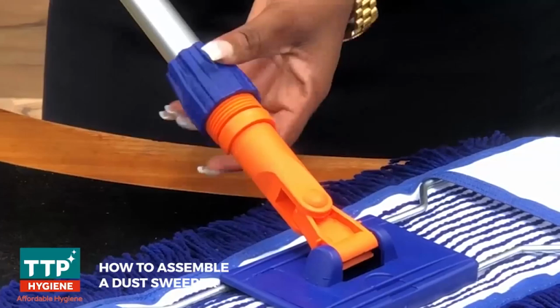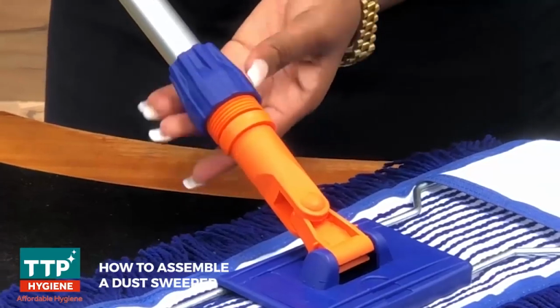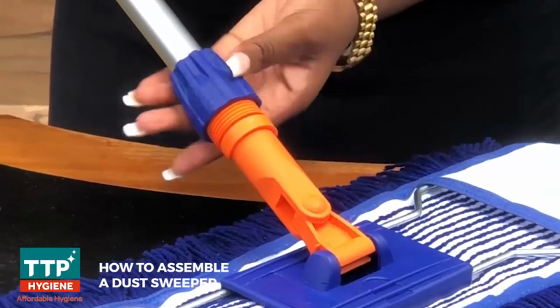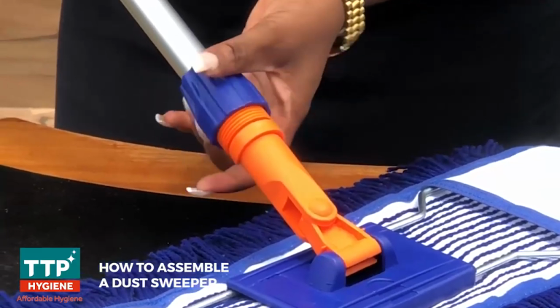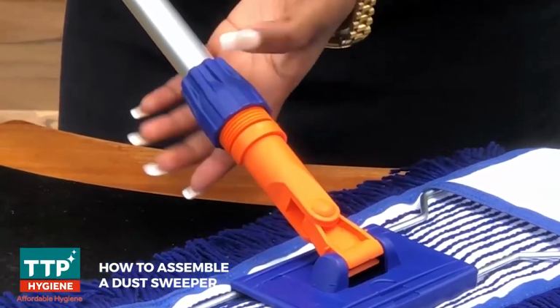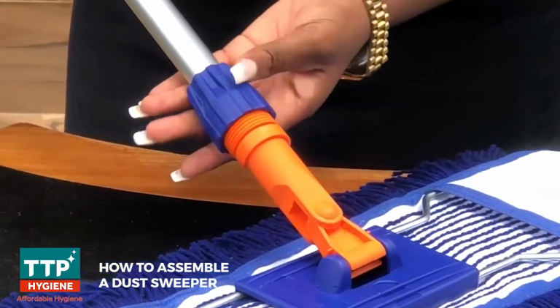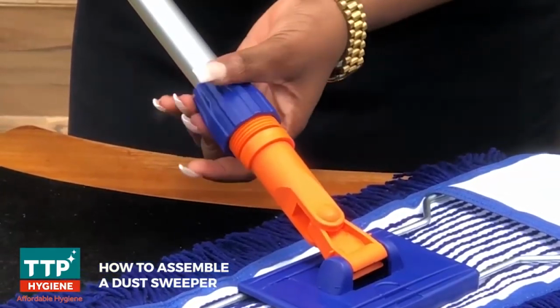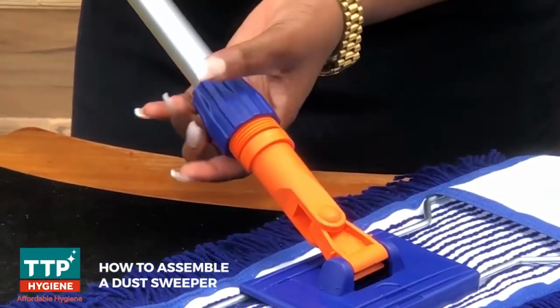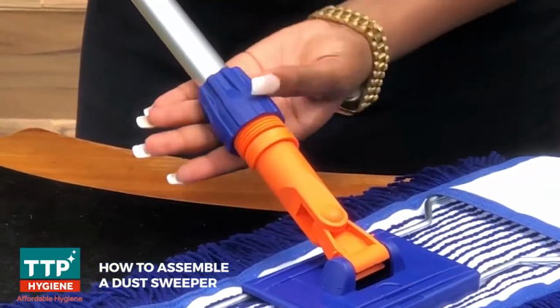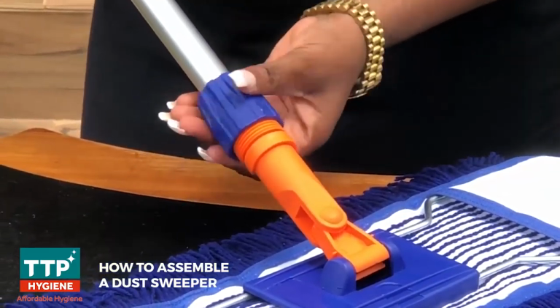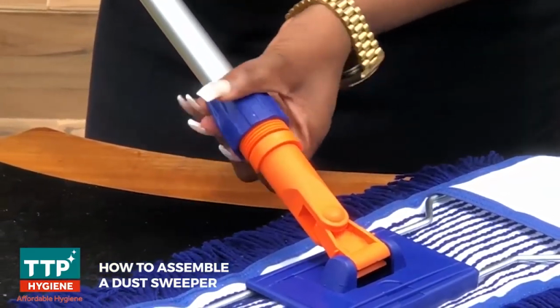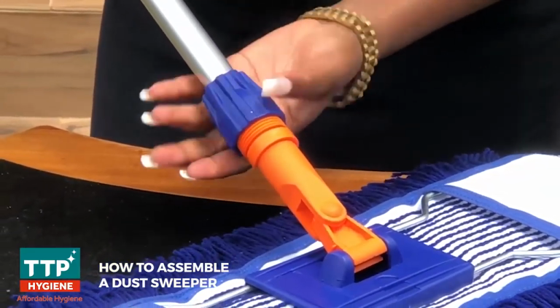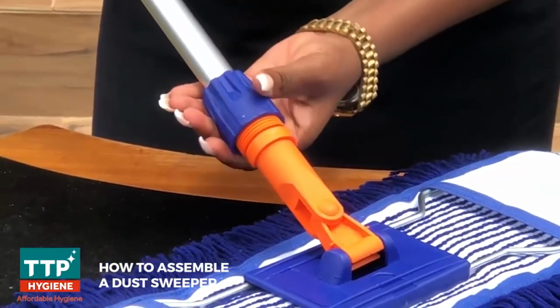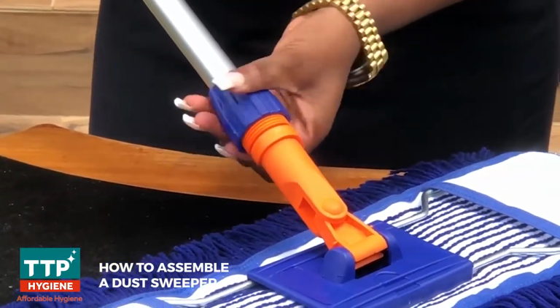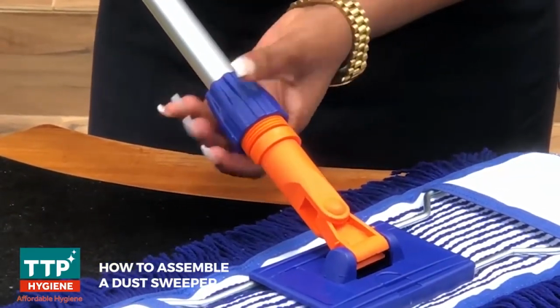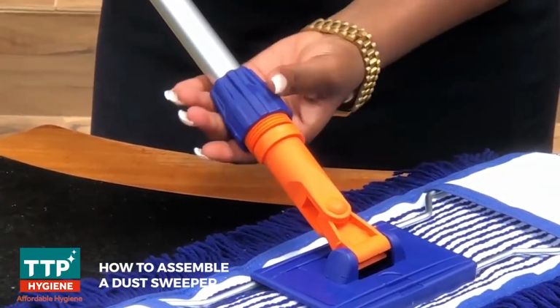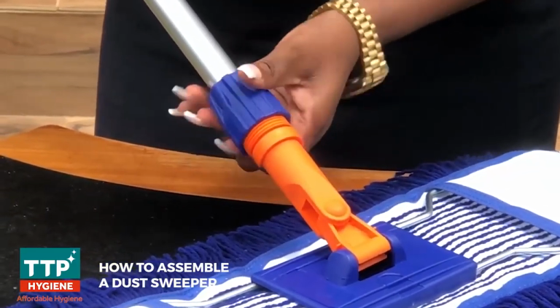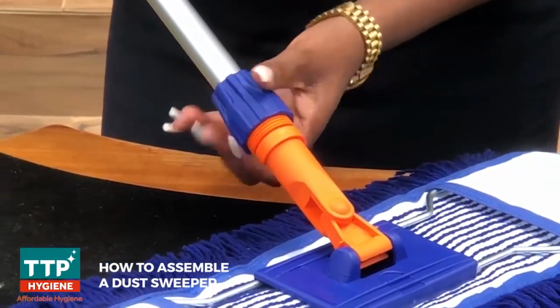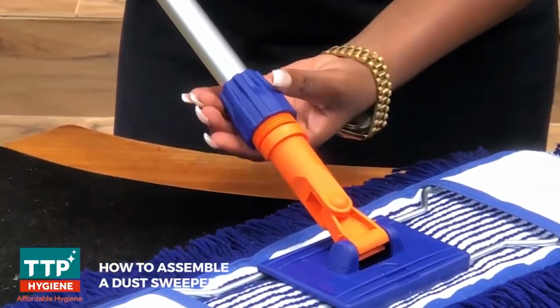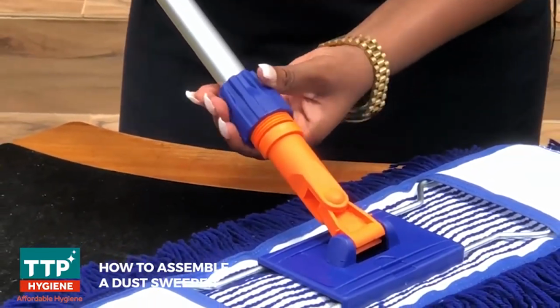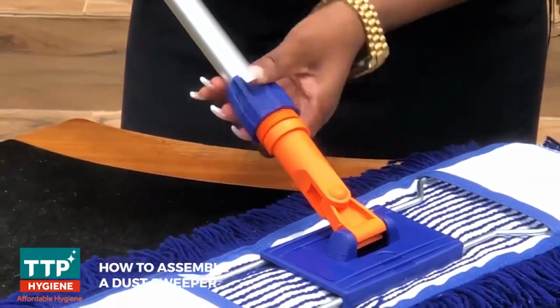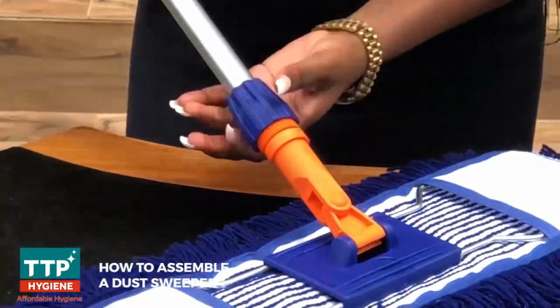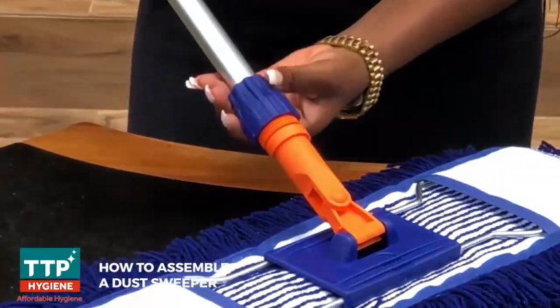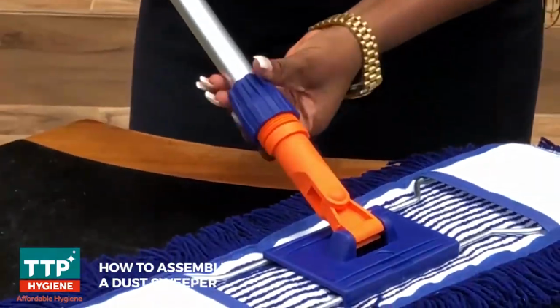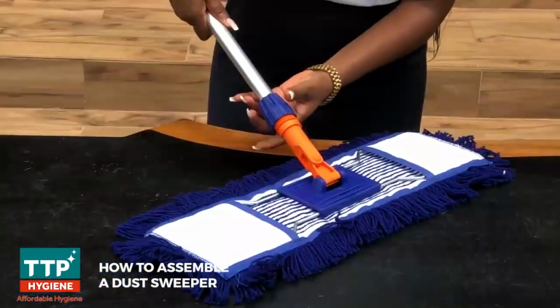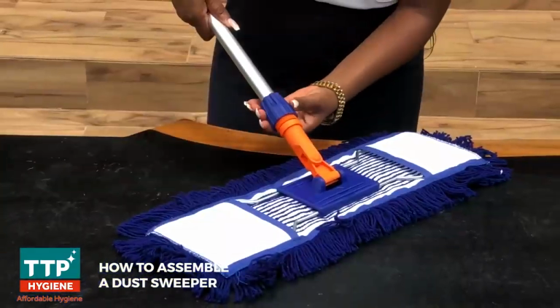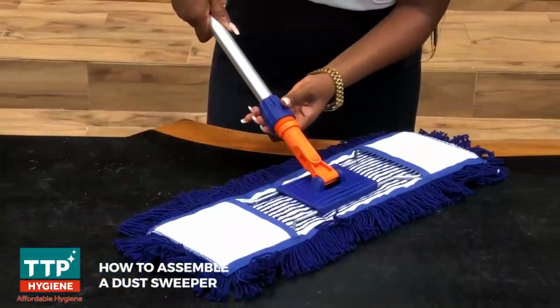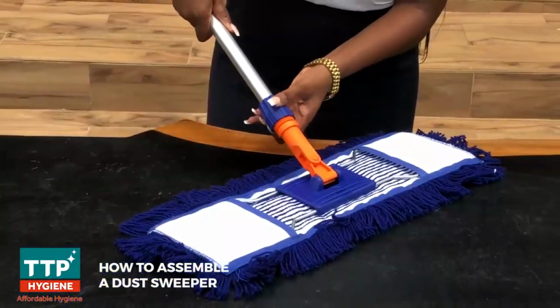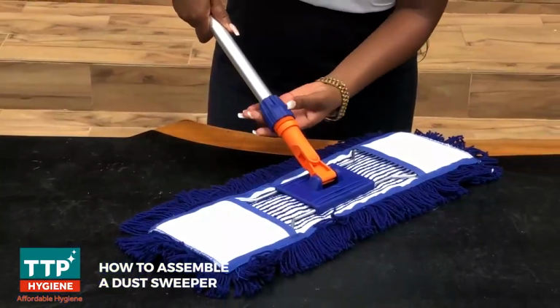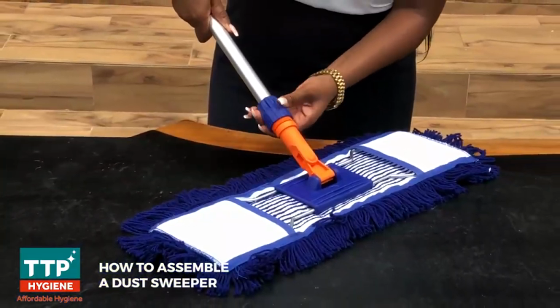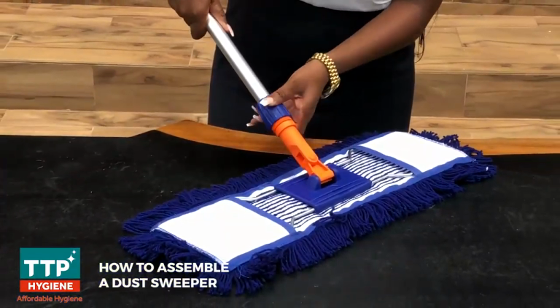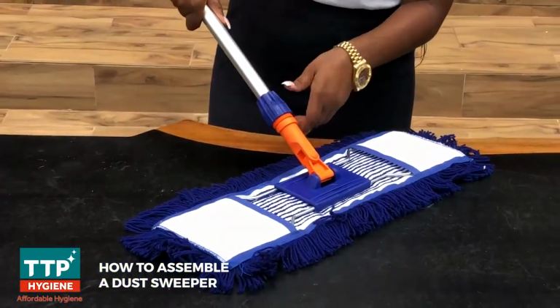You can screw this part to either loosen or tighten the grip. Then your dust sweeper is ready to go.